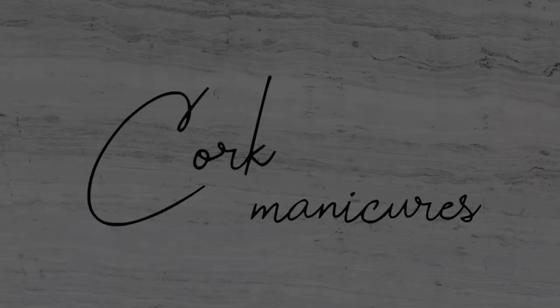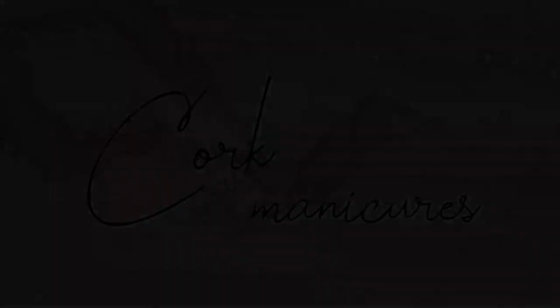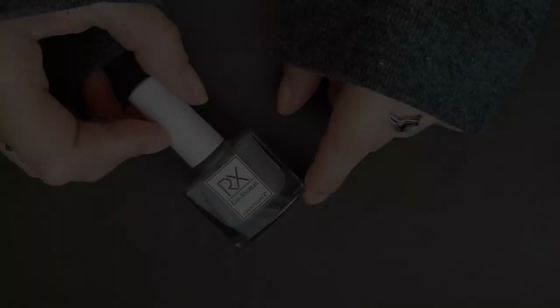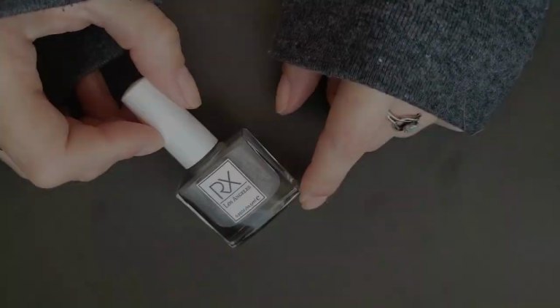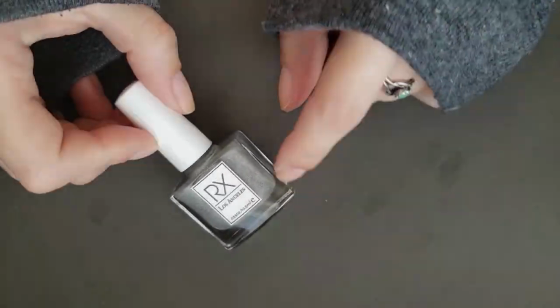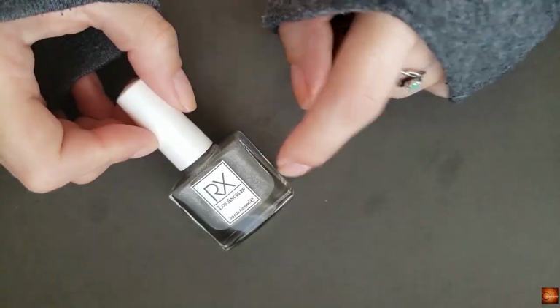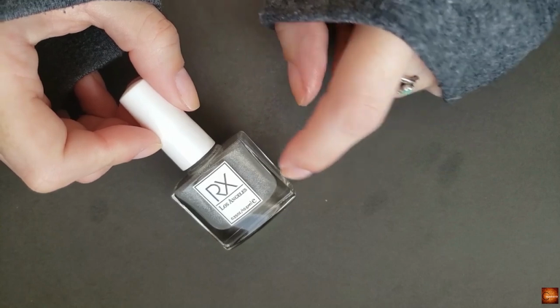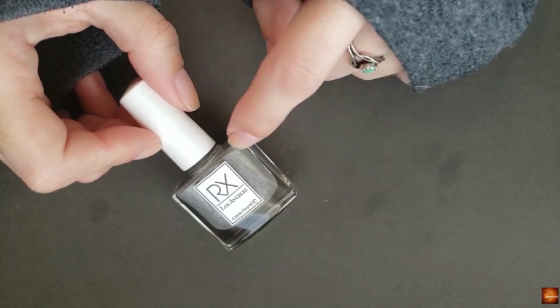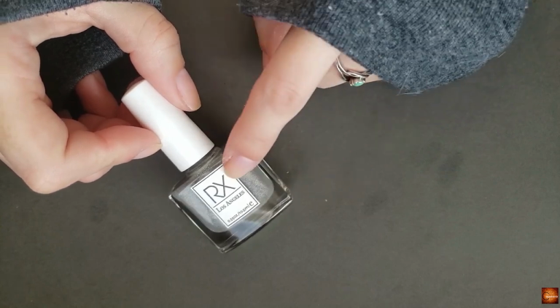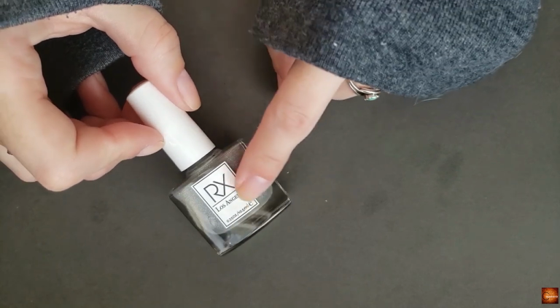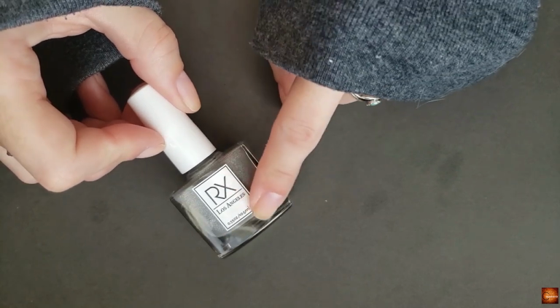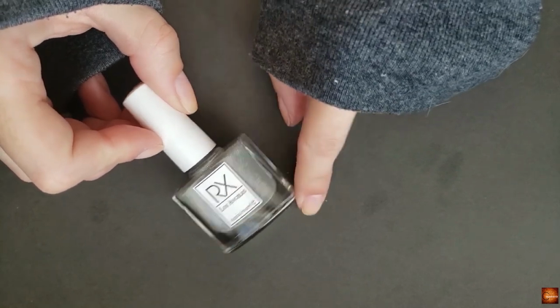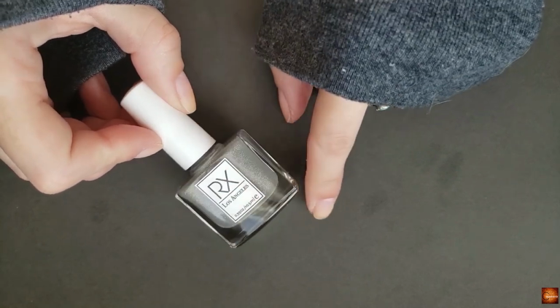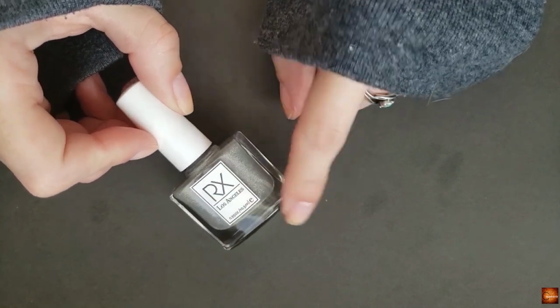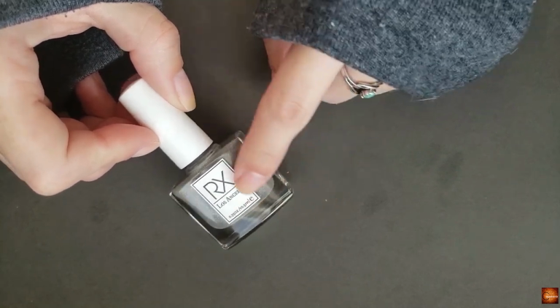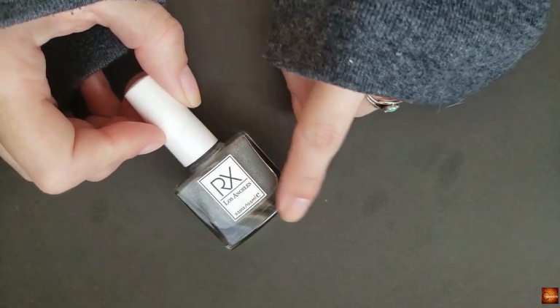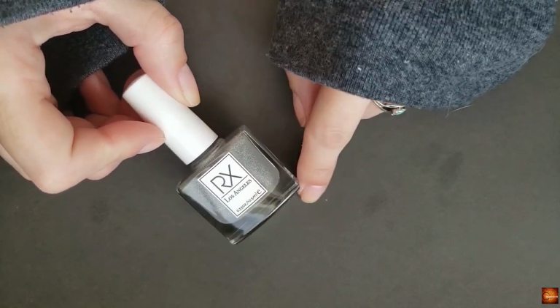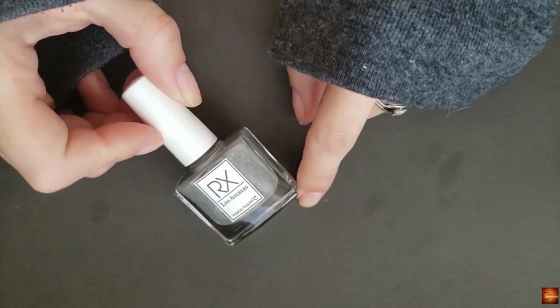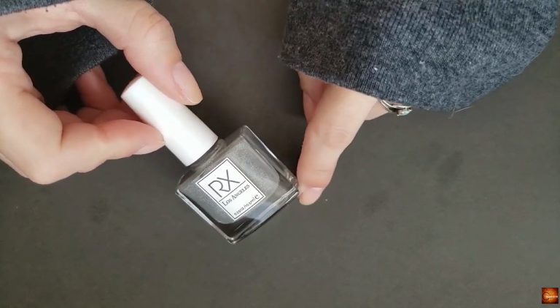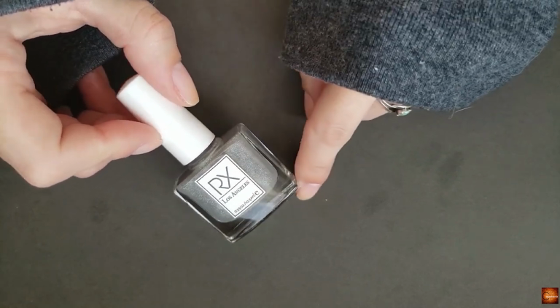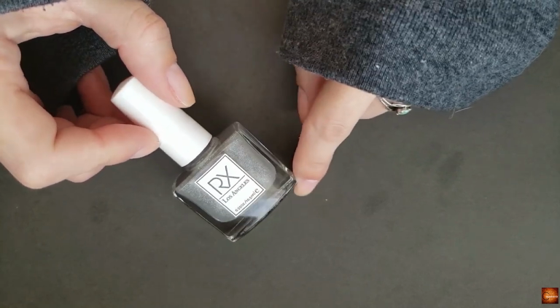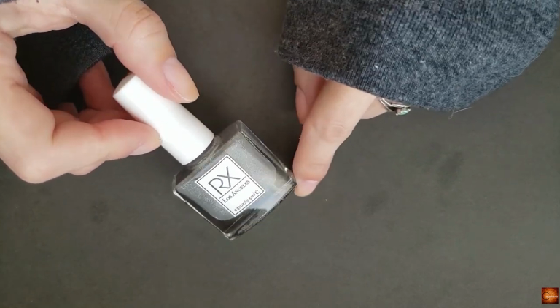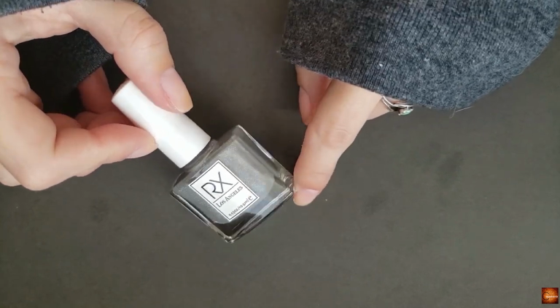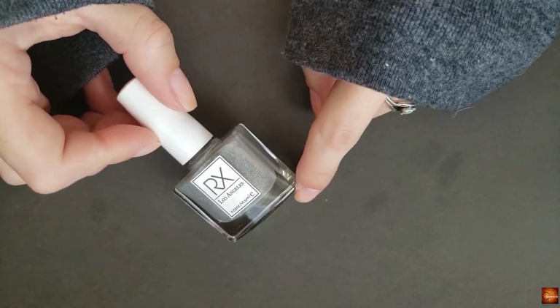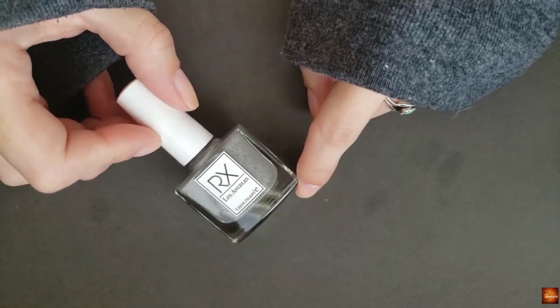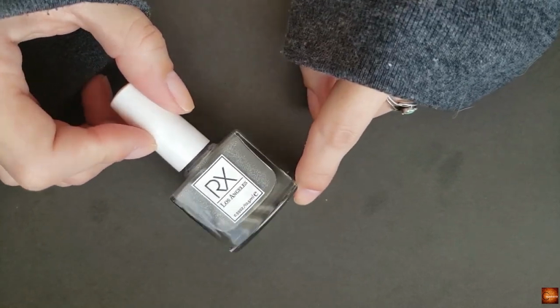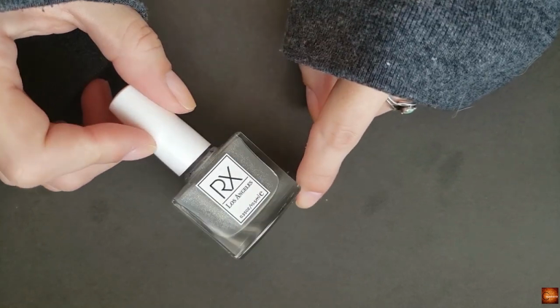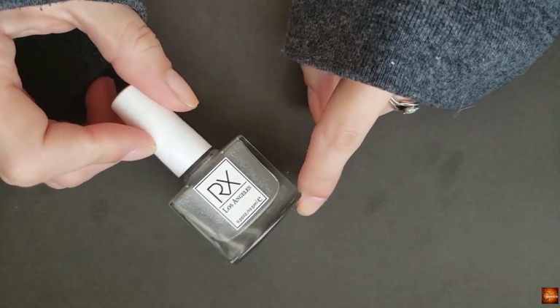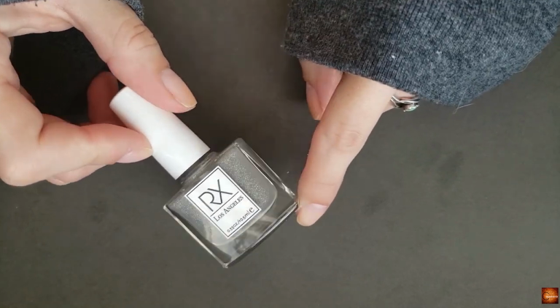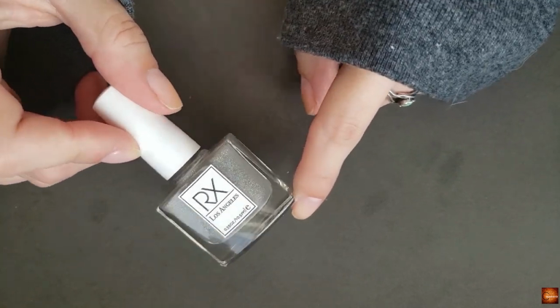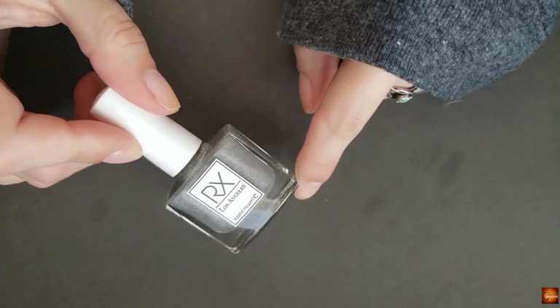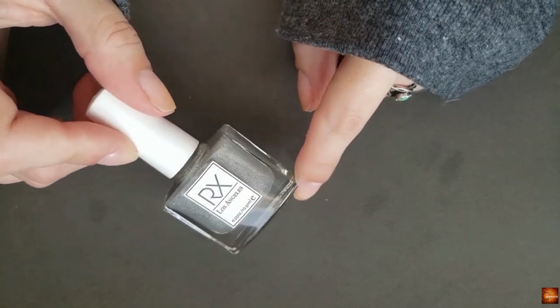Today's video is going to be a nail-it-with-me, obviously using this polish right here.